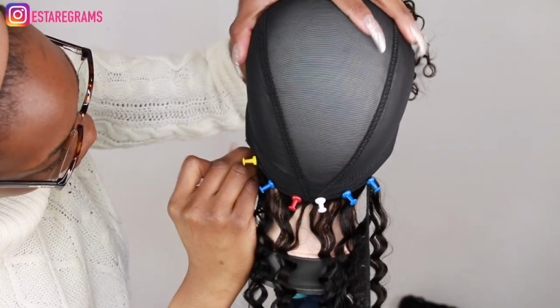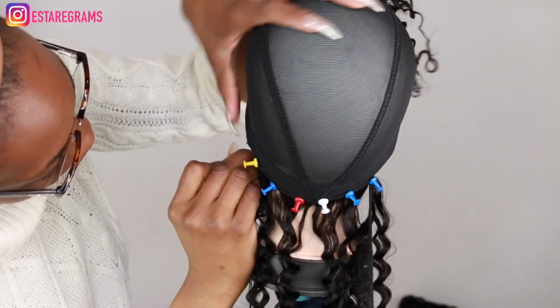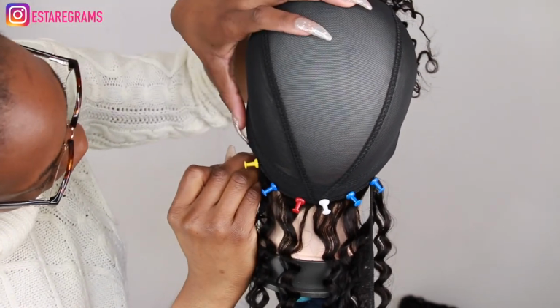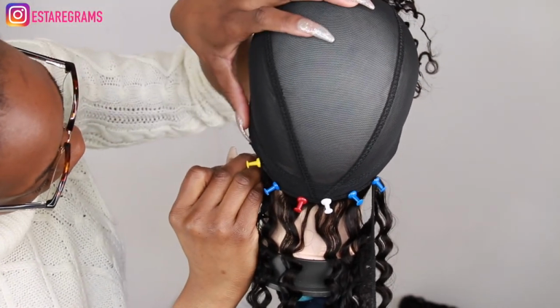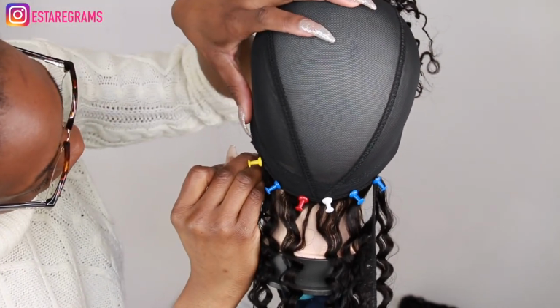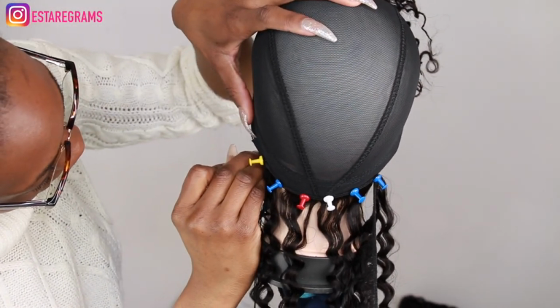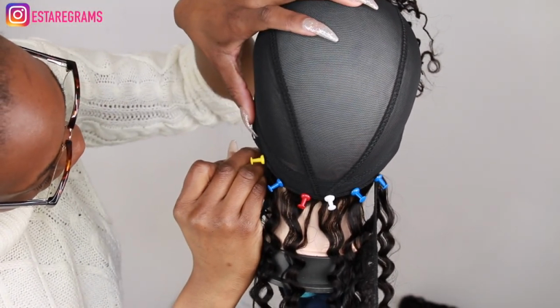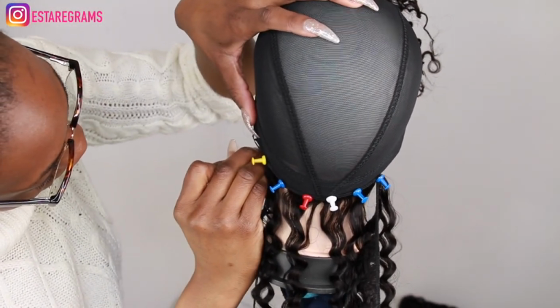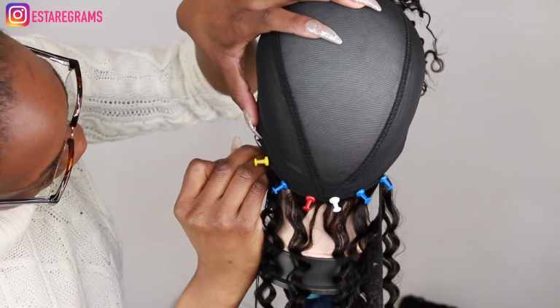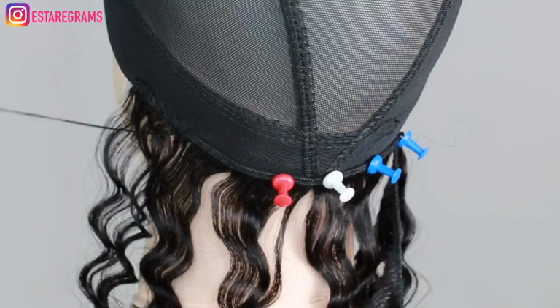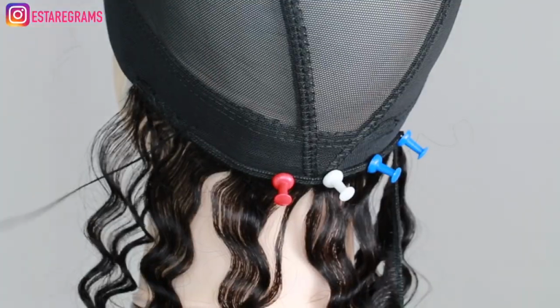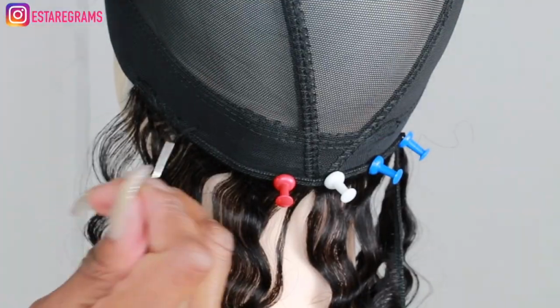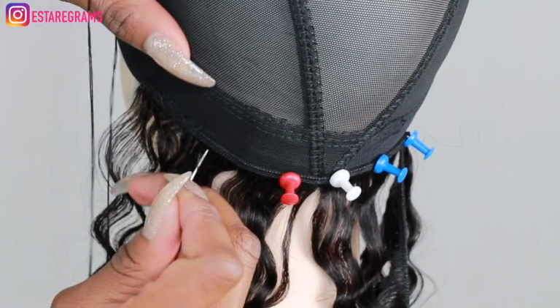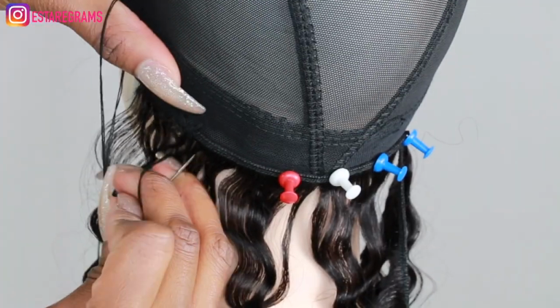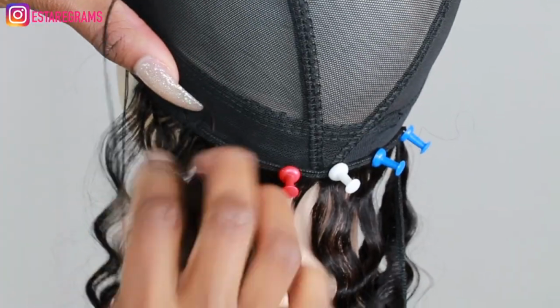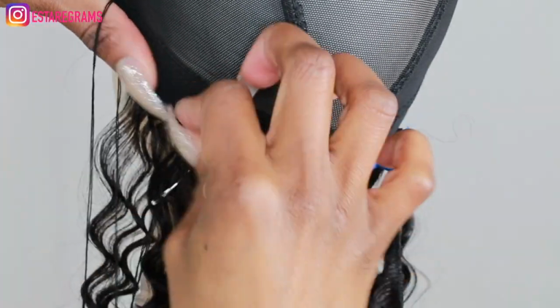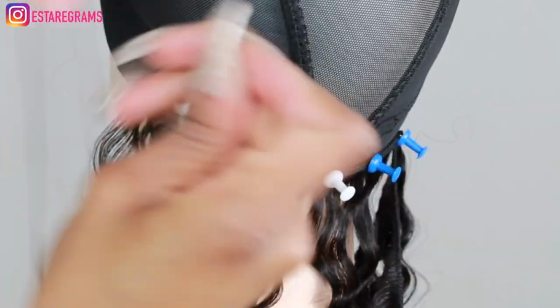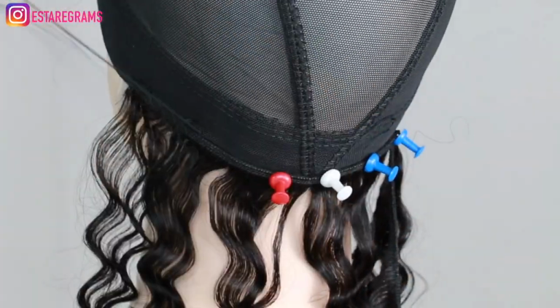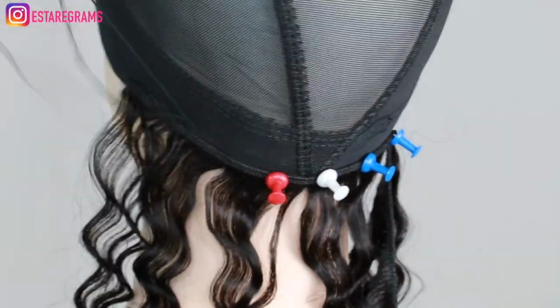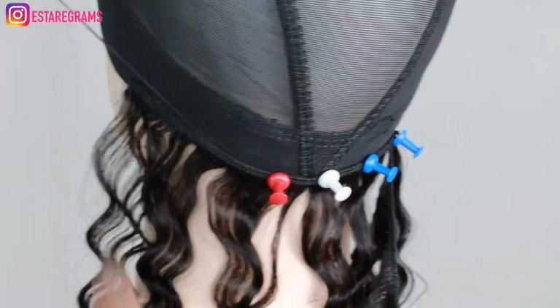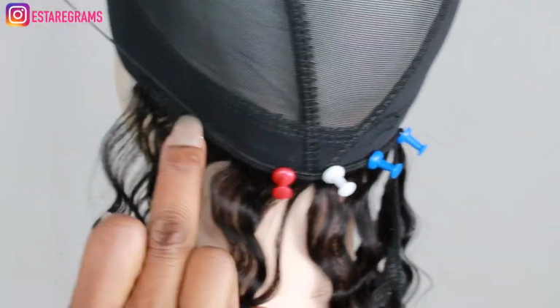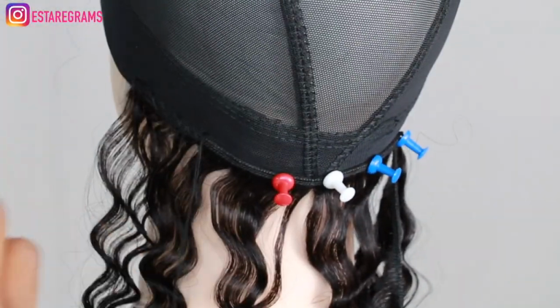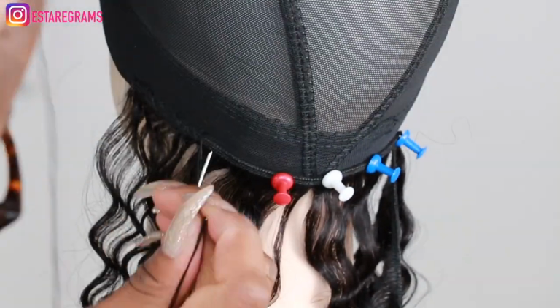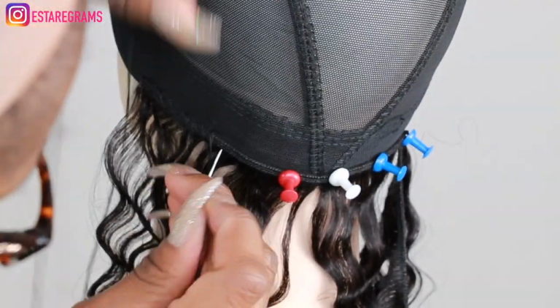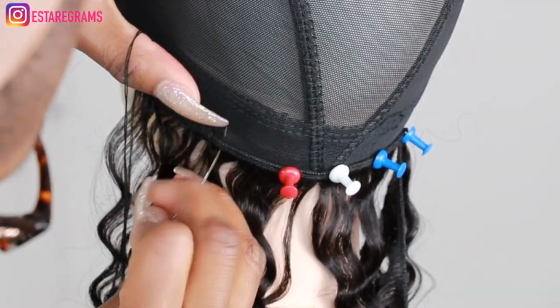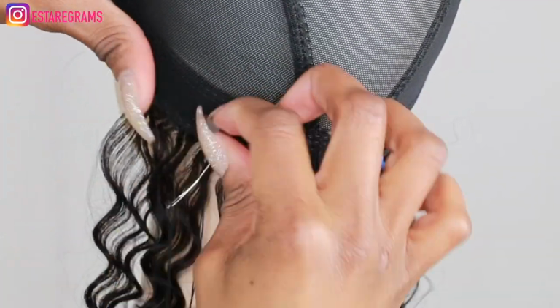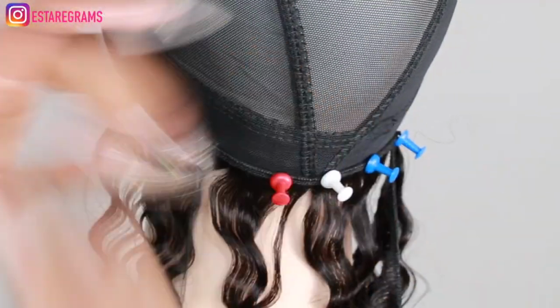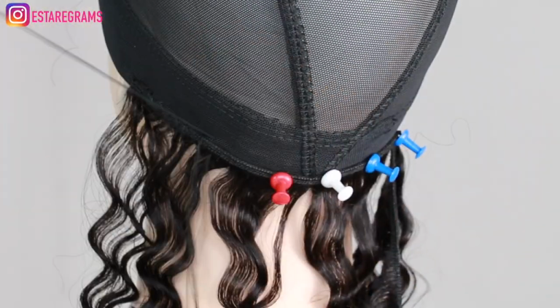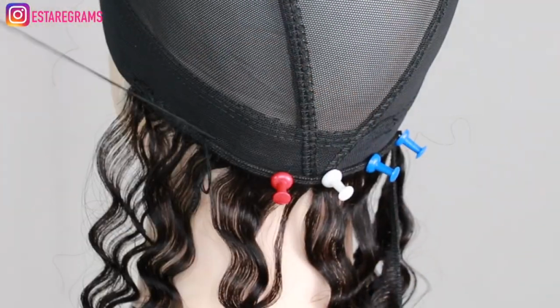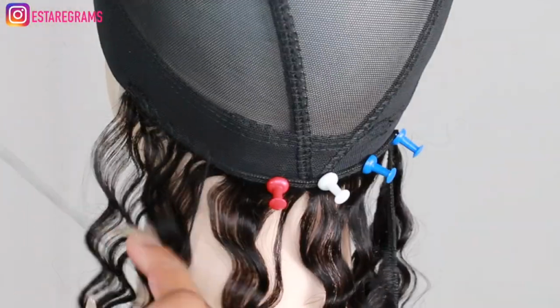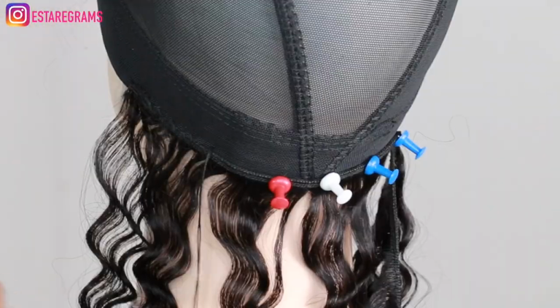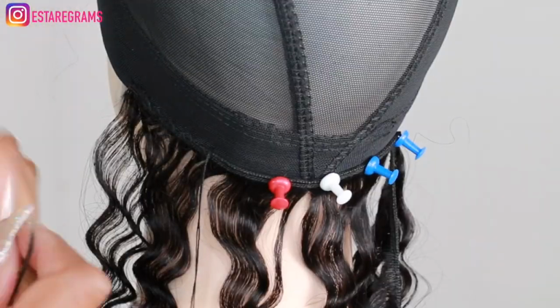Now I'm going to begin stitching my bundles onto the cap. I'm going to be stitching from ear to ear, down at the back of the cap.